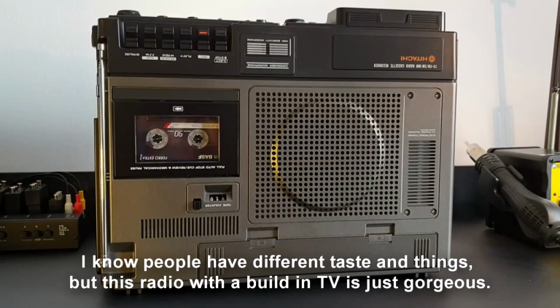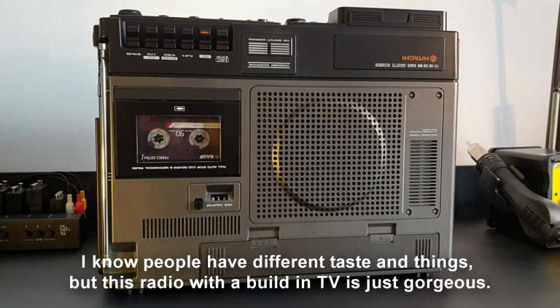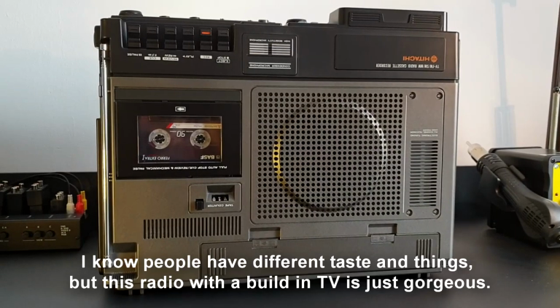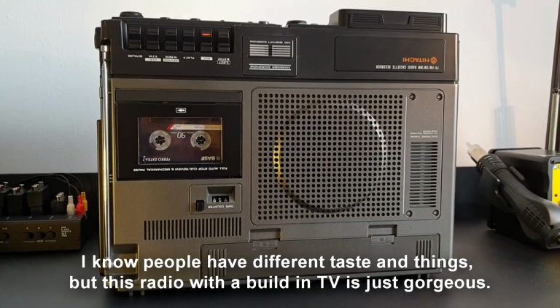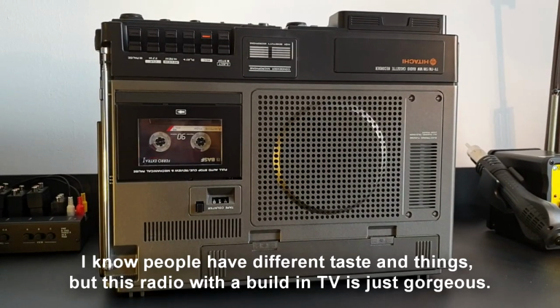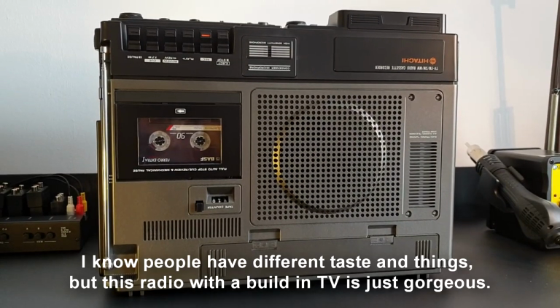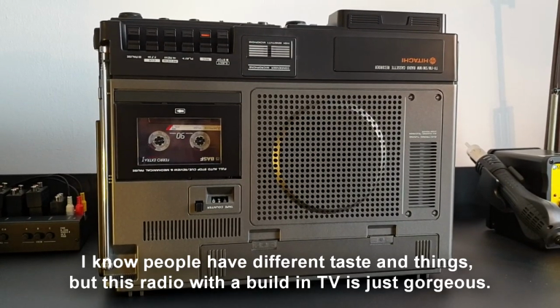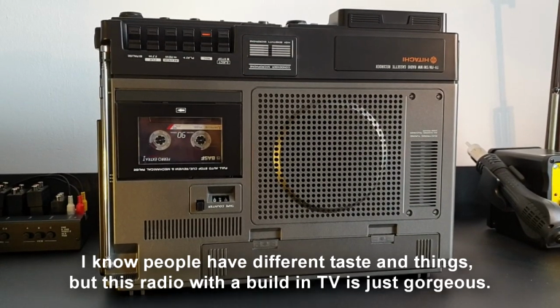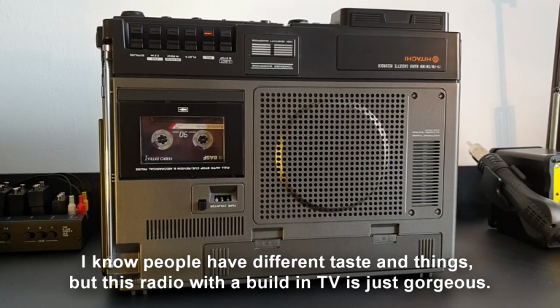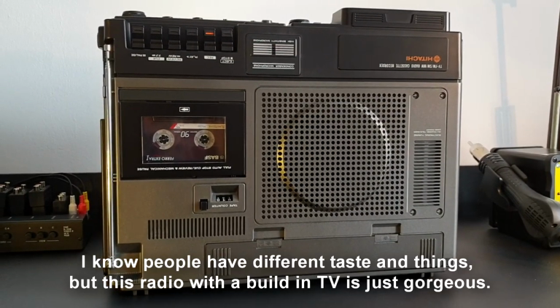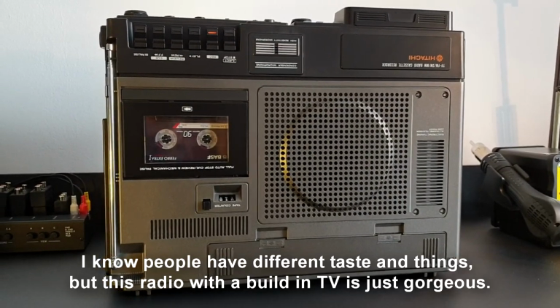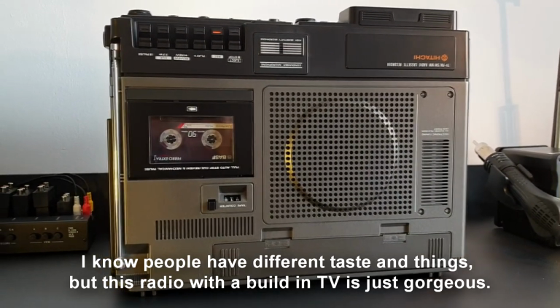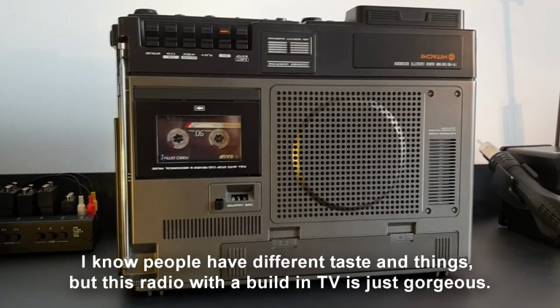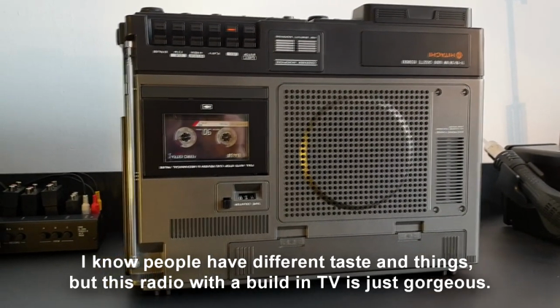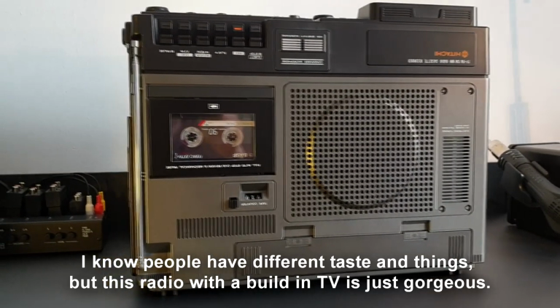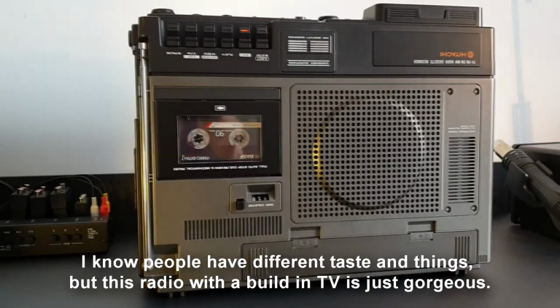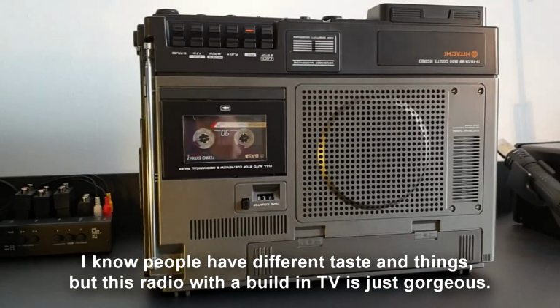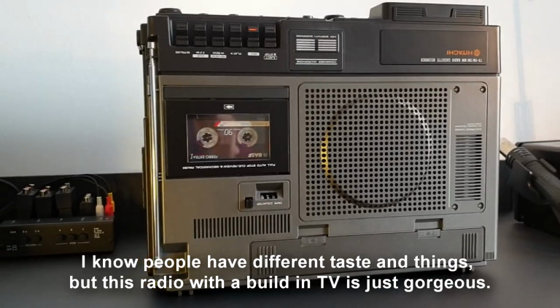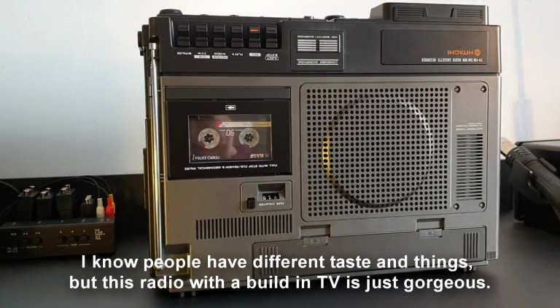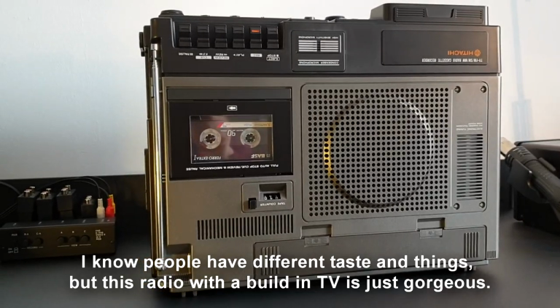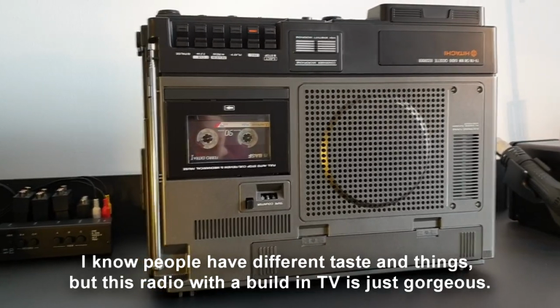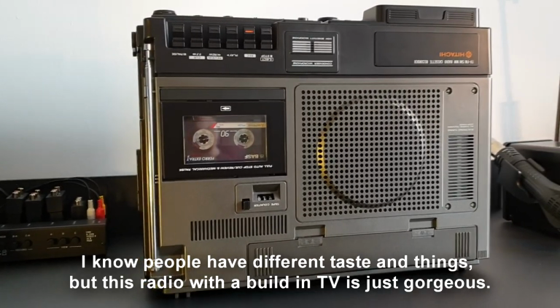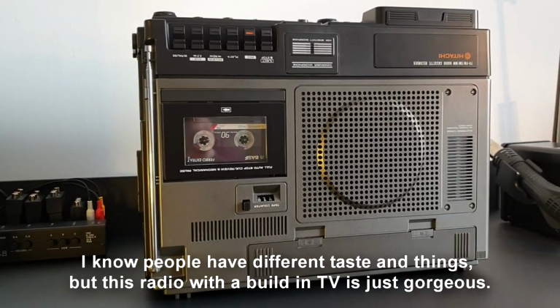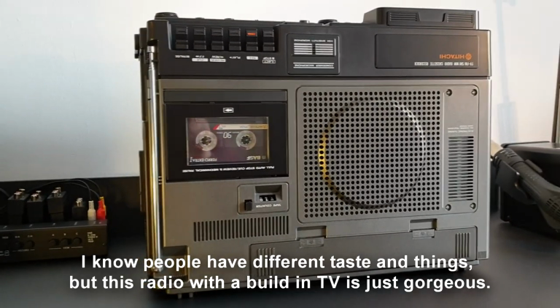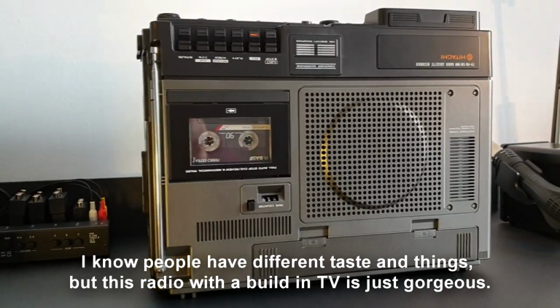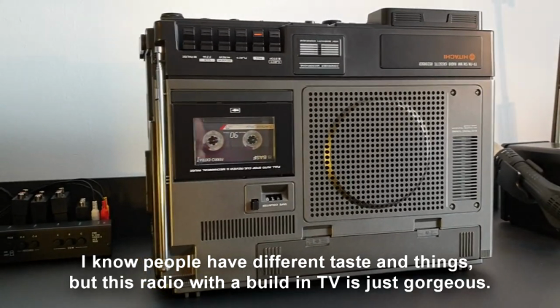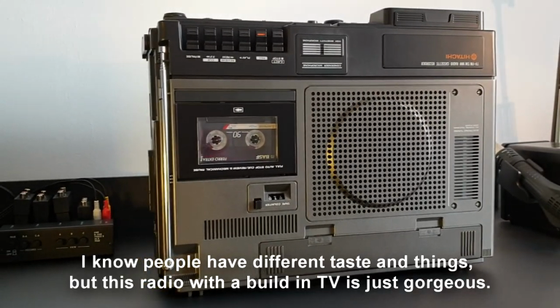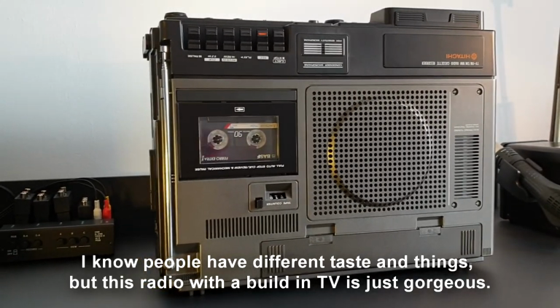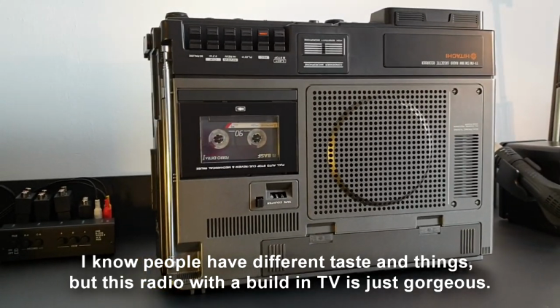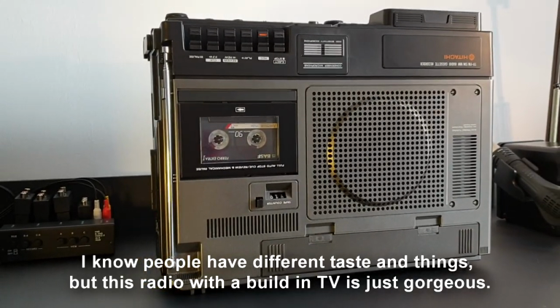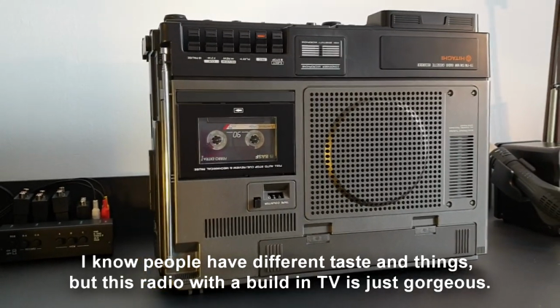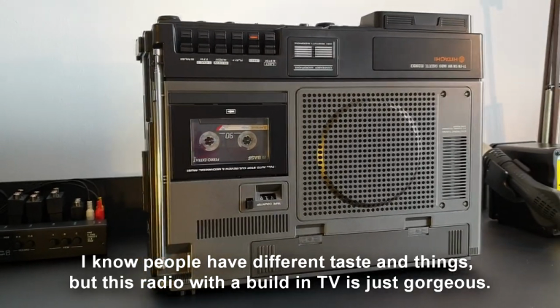I know people have different tastes, but this radio with a built-in TV is just gorgeous.